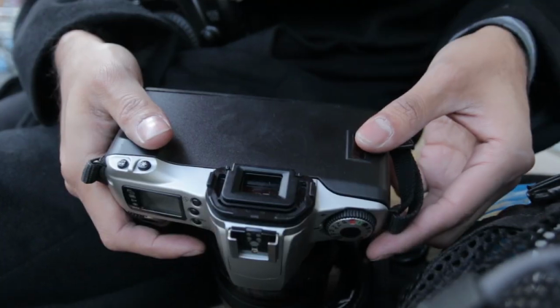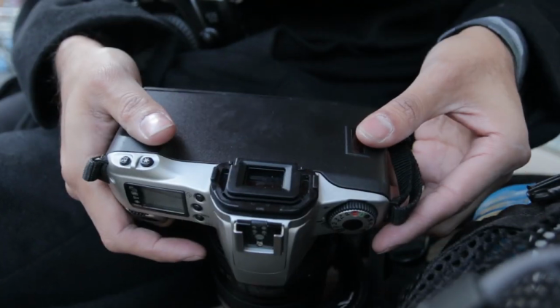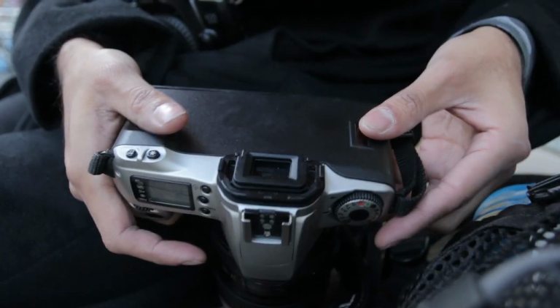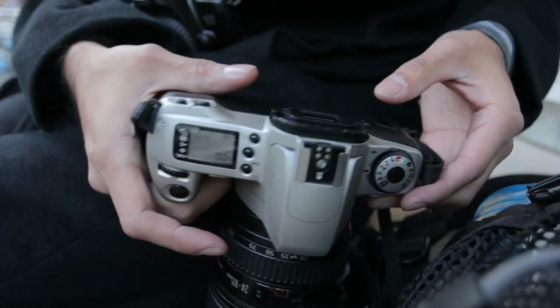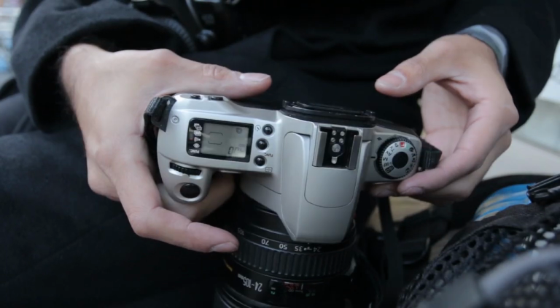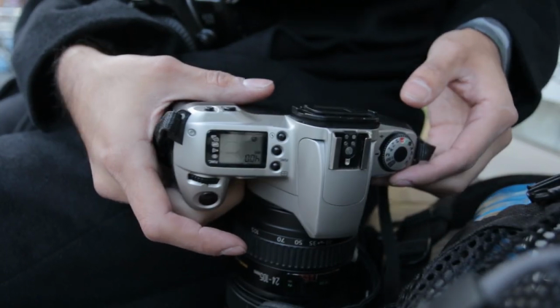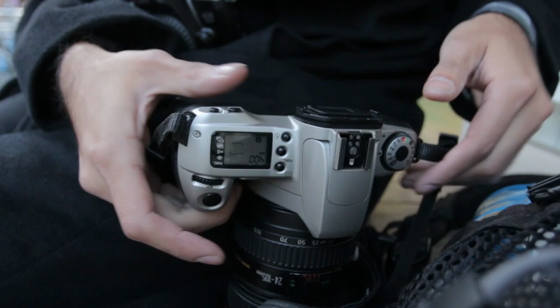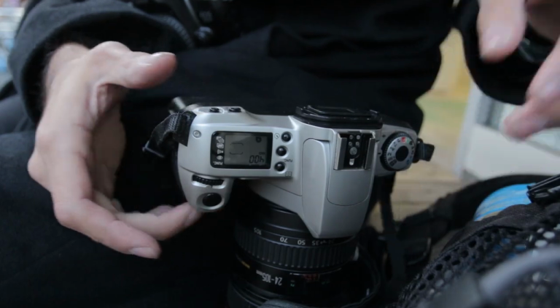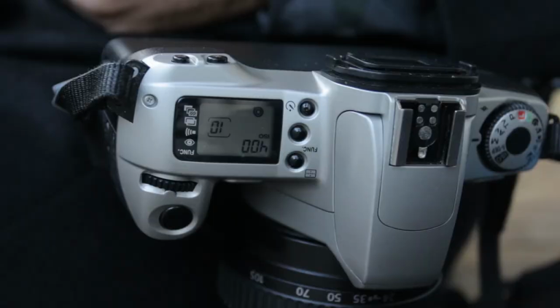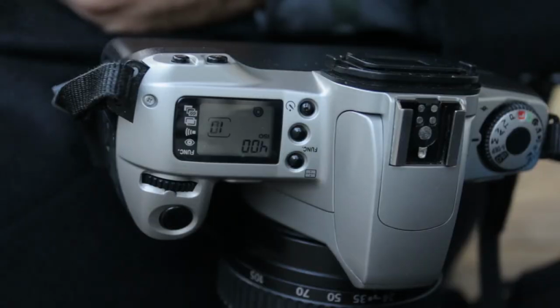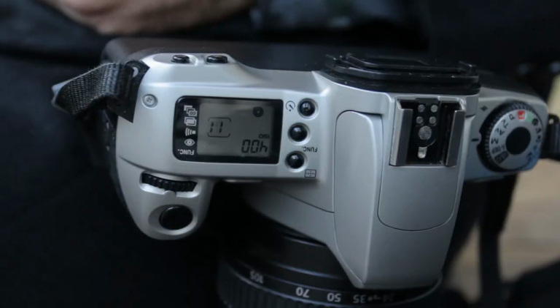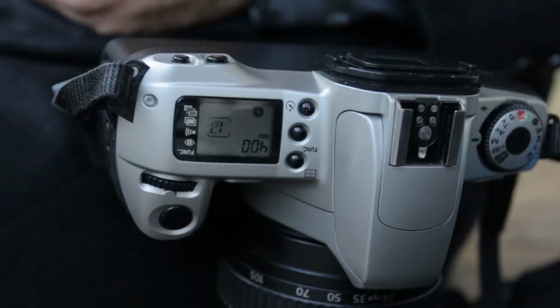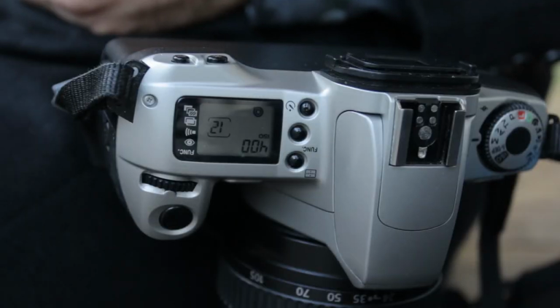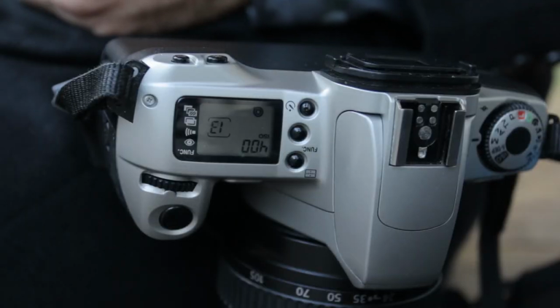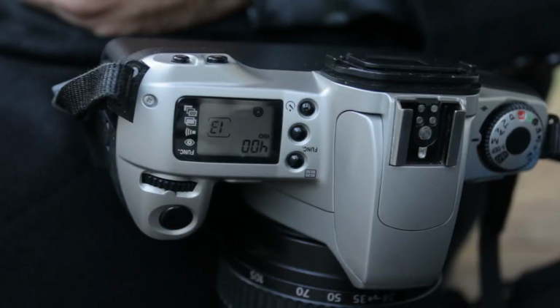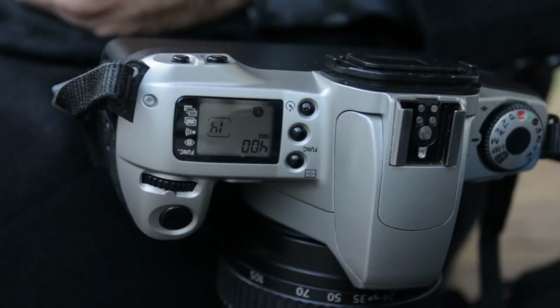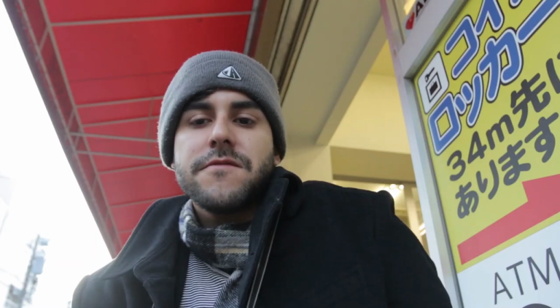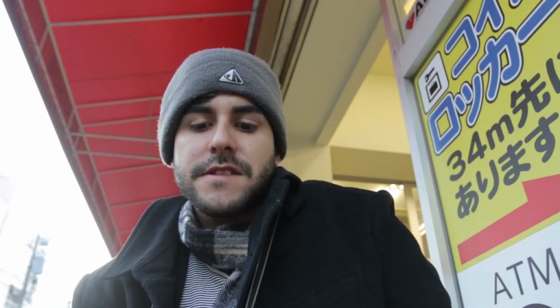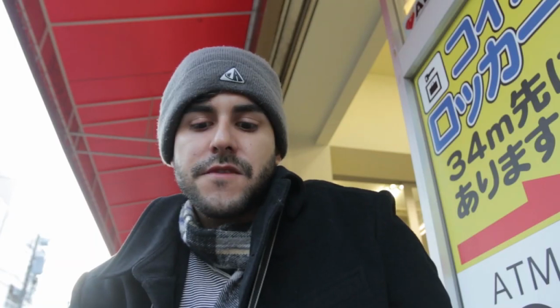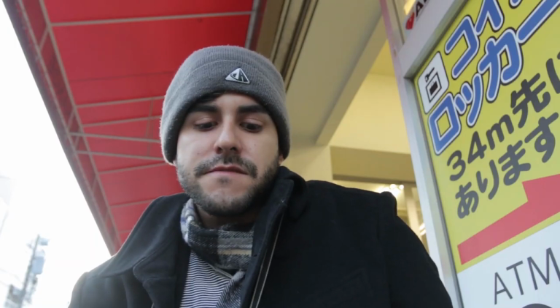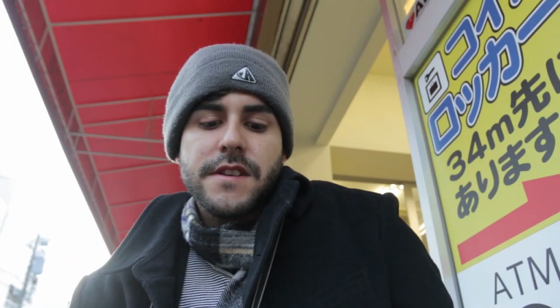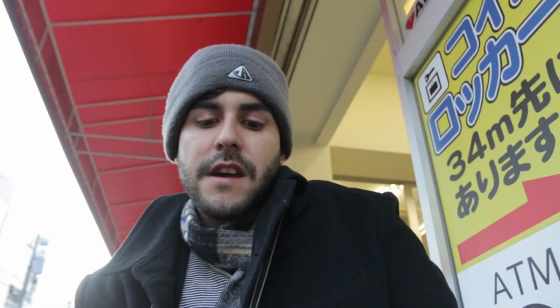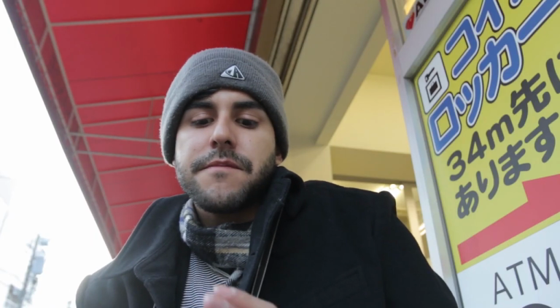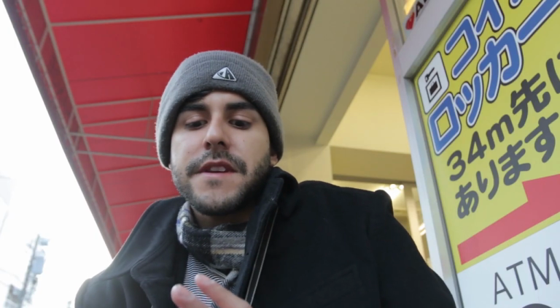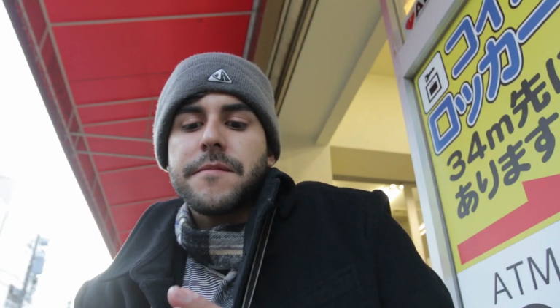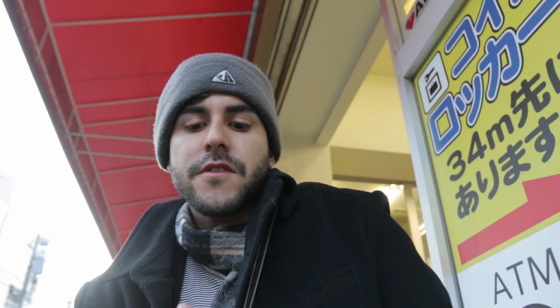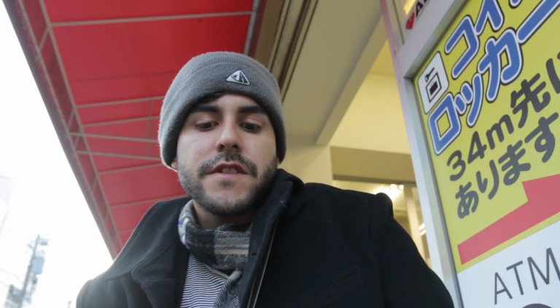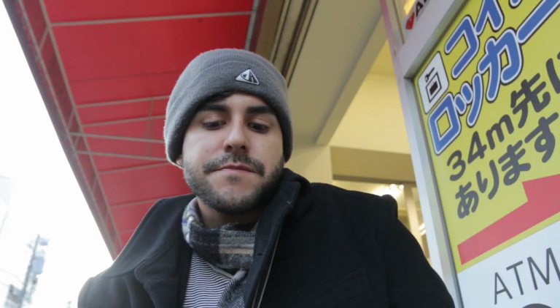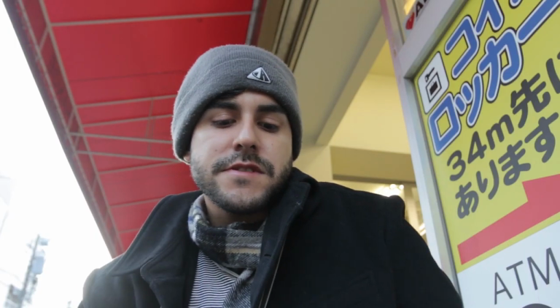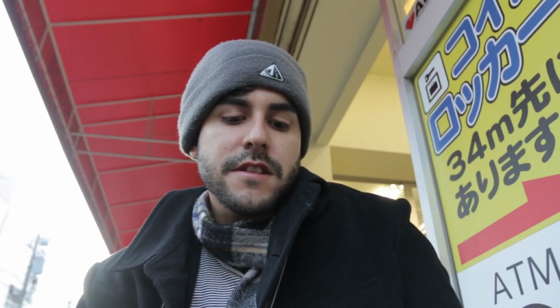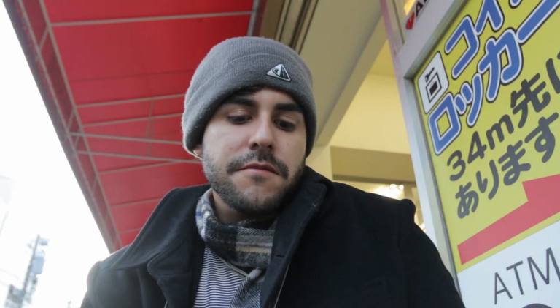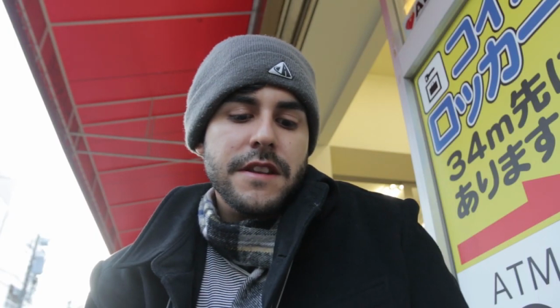Shoot some nice black and white. You don't get a lot of shadow detail with this film, so I probably am going to re-expose it a little bit.